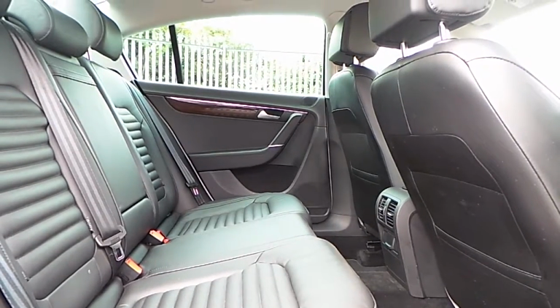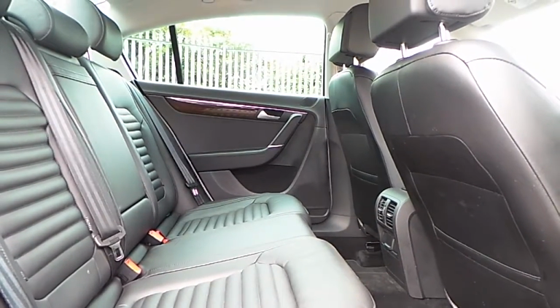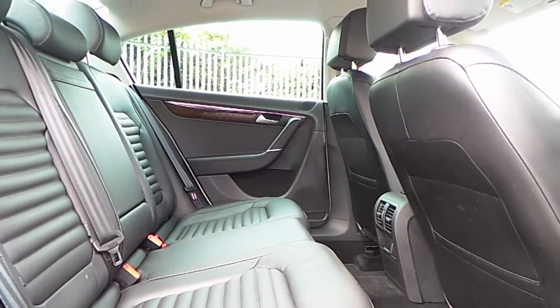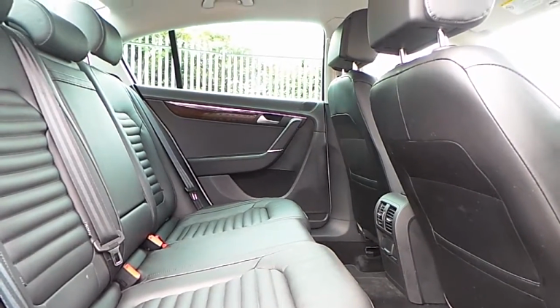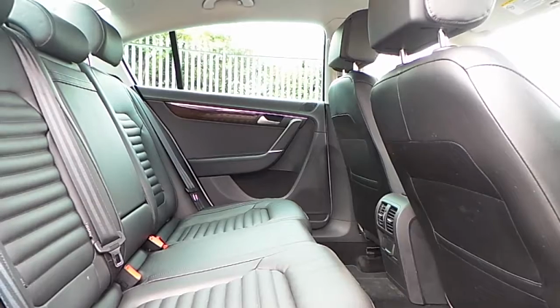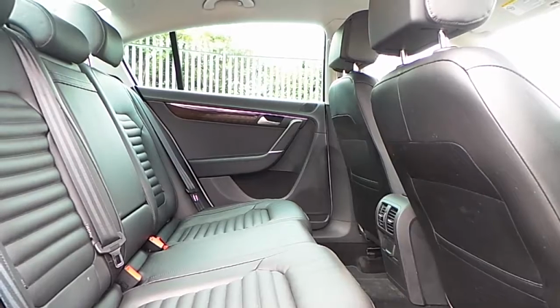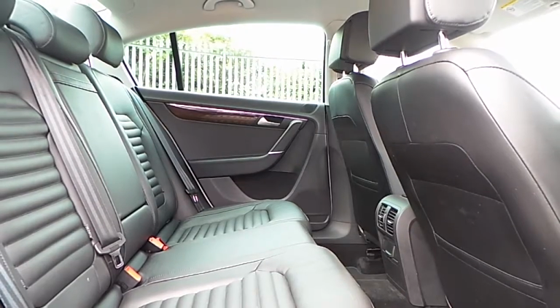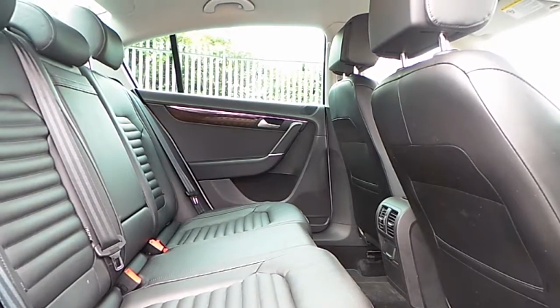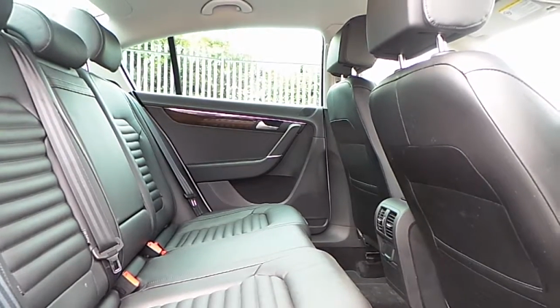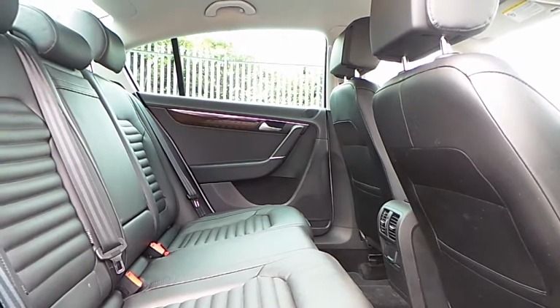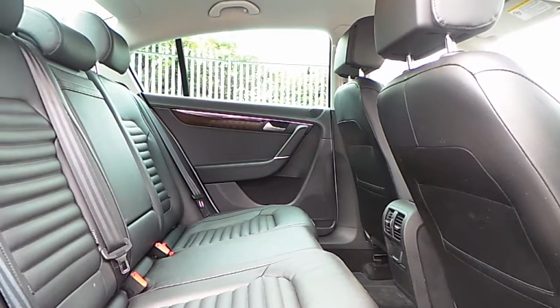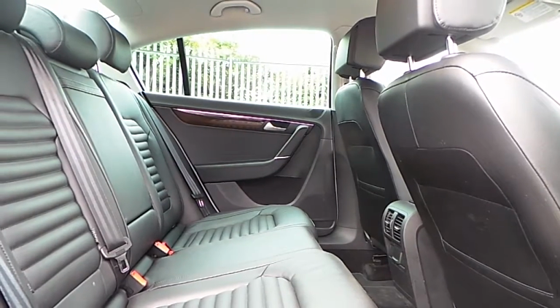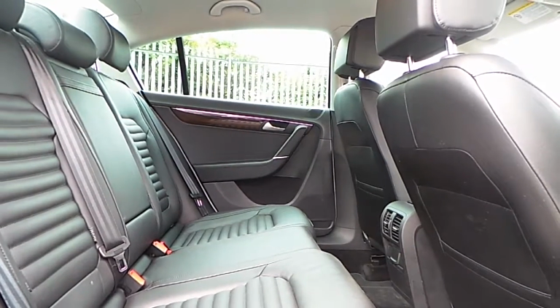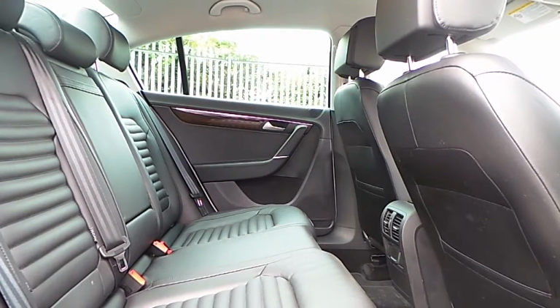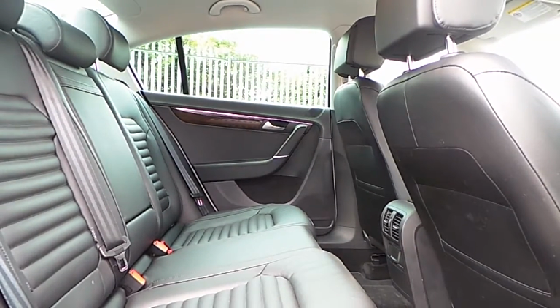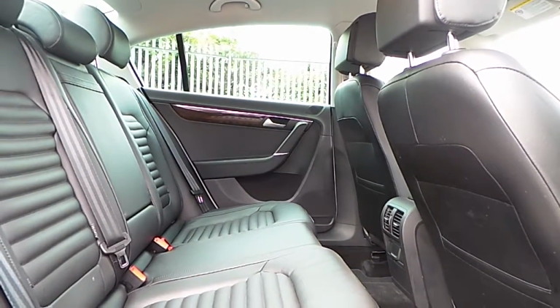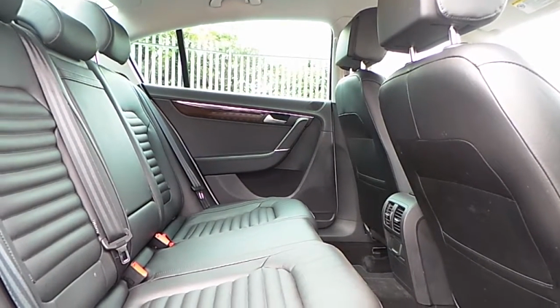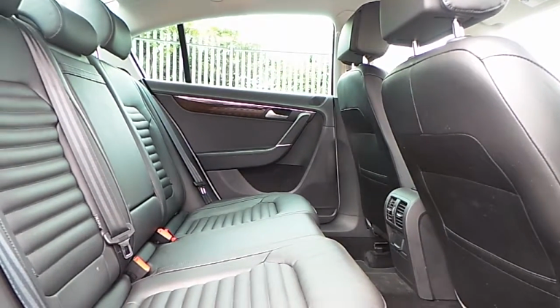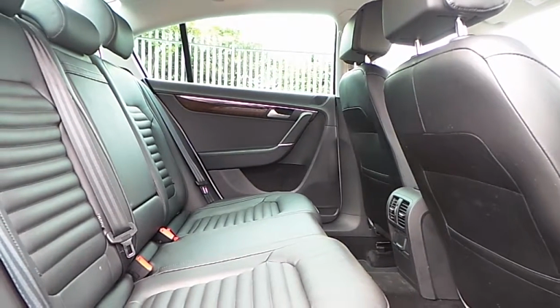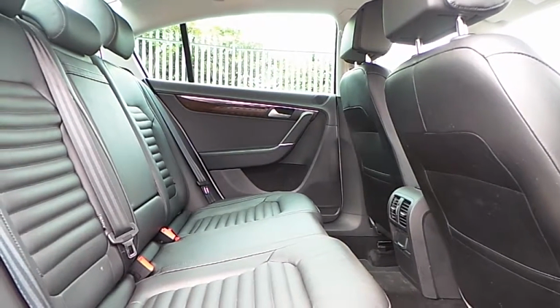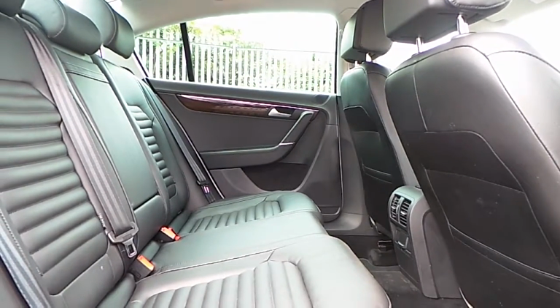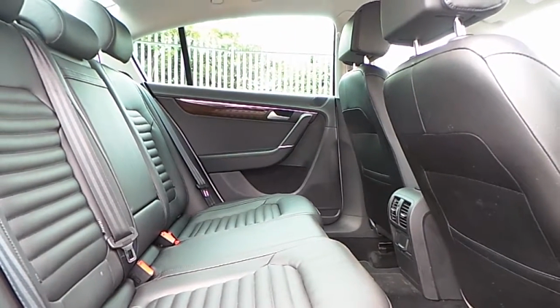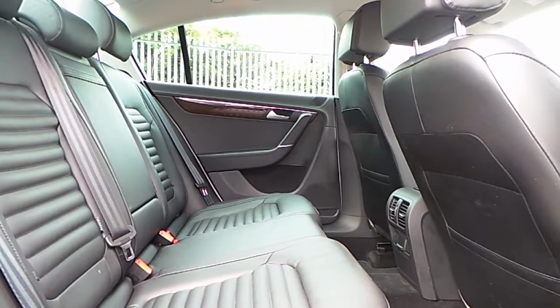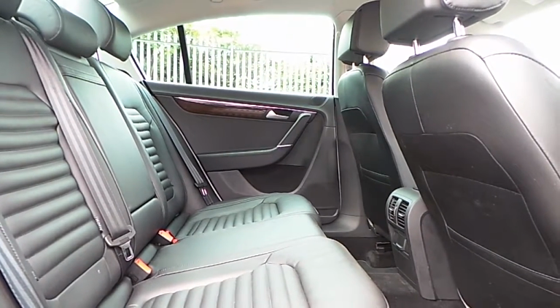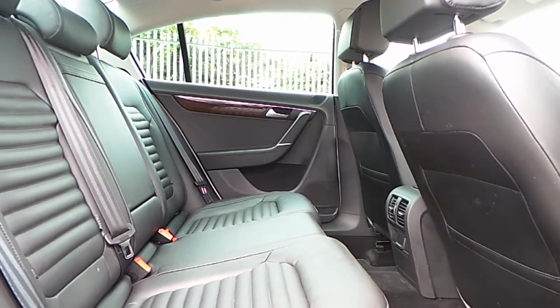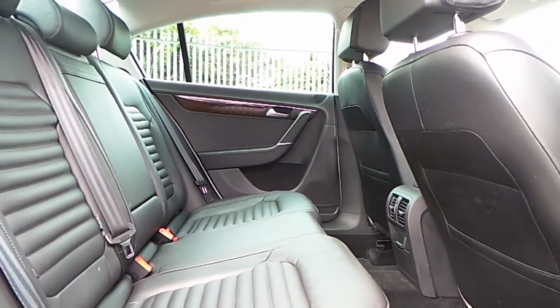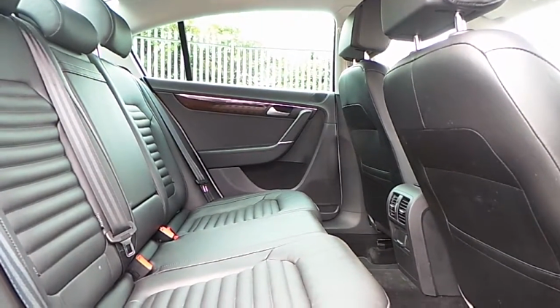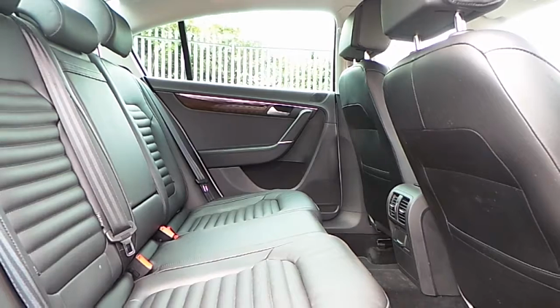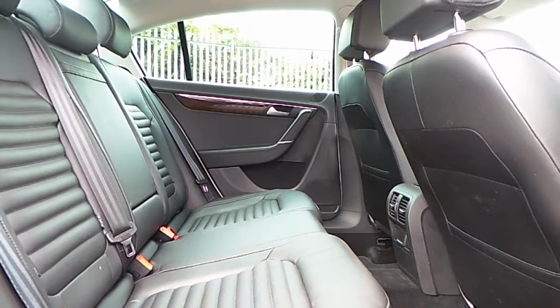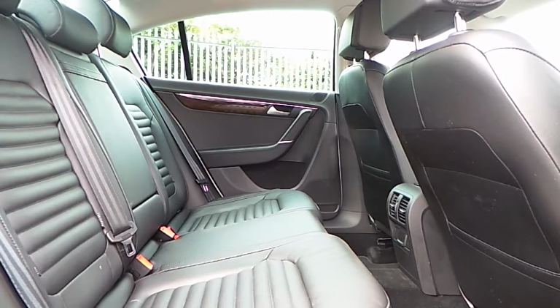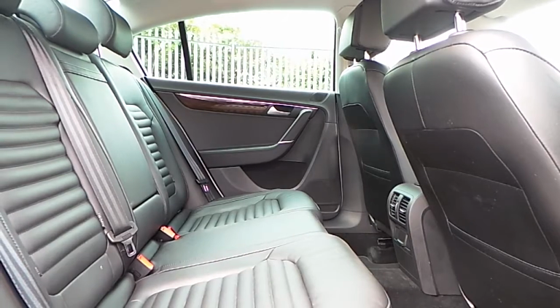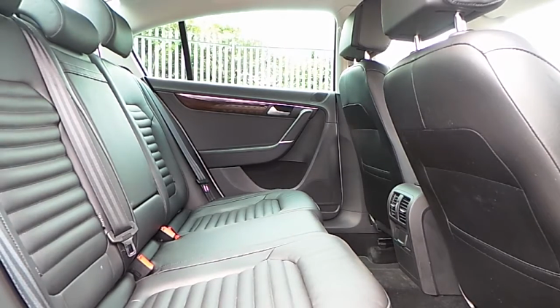The interior seats are finished in full black leather and the rear seats feature several ISOFIX points.